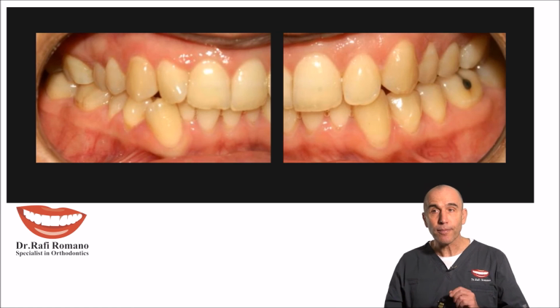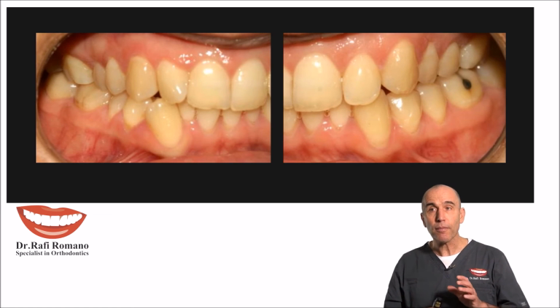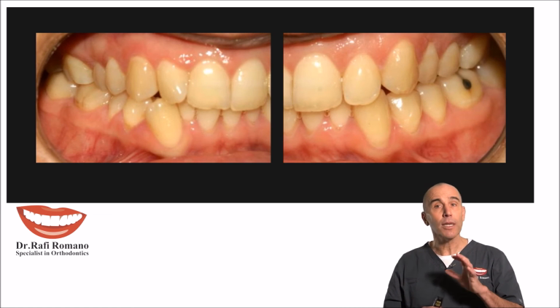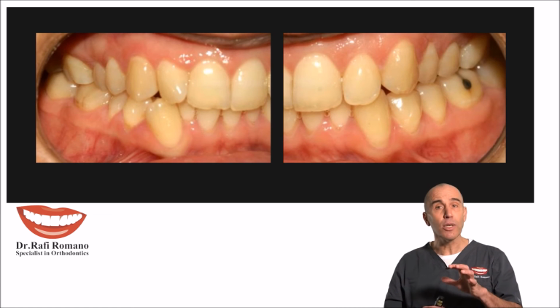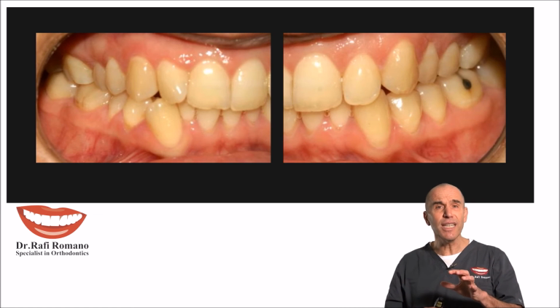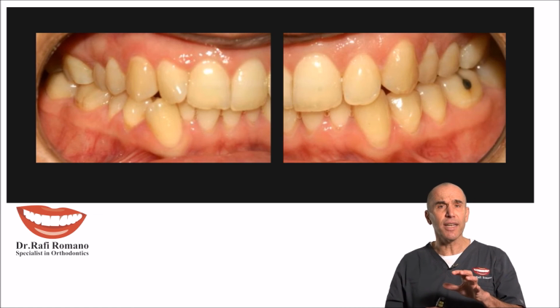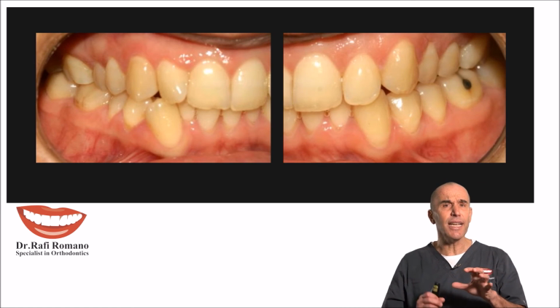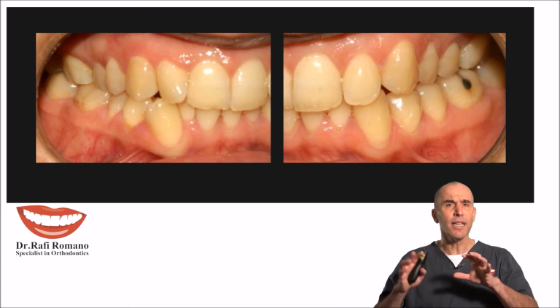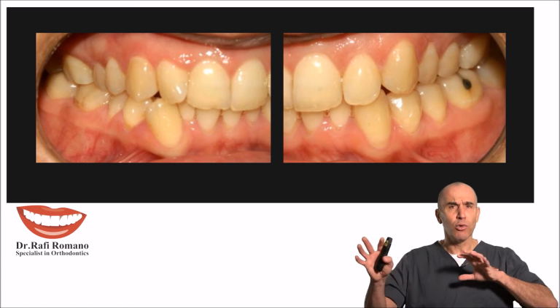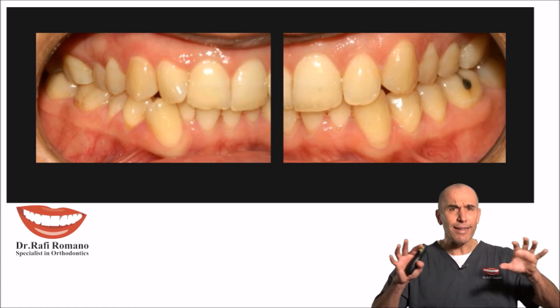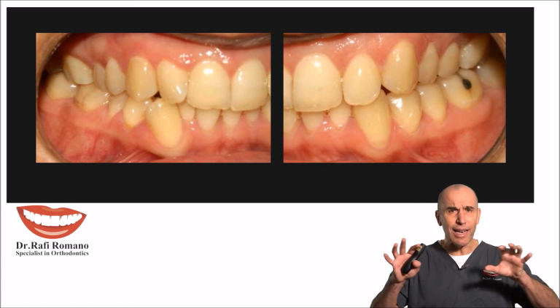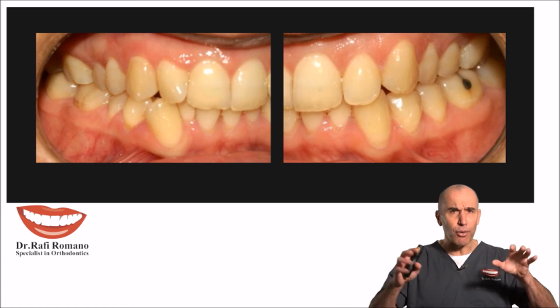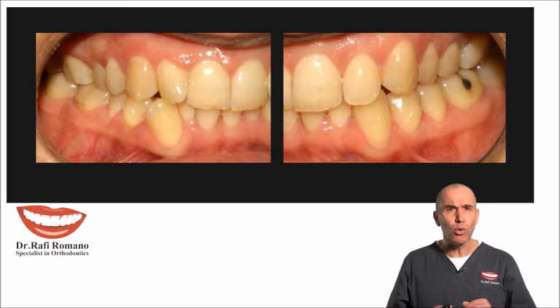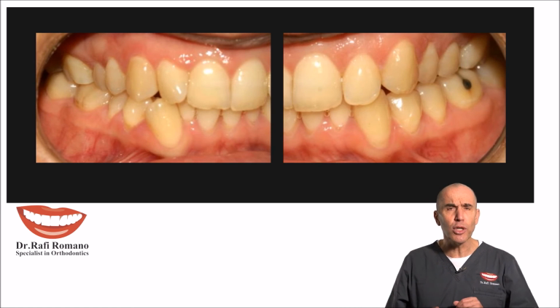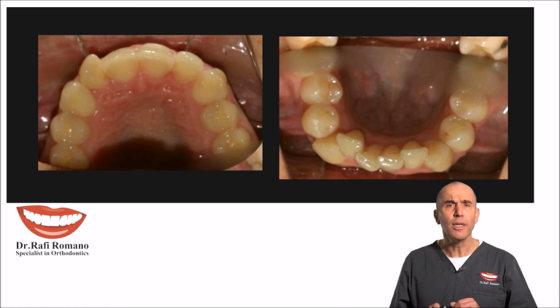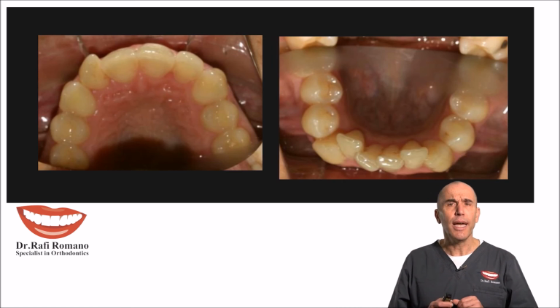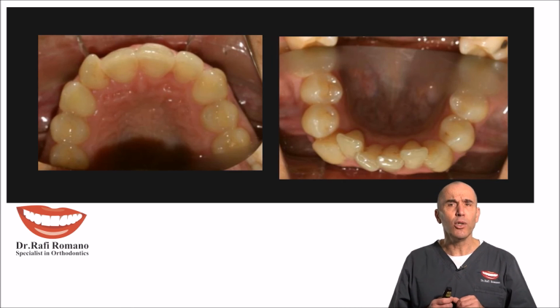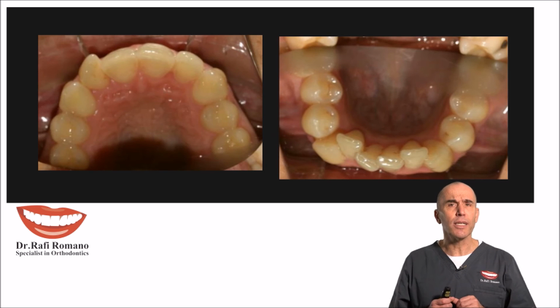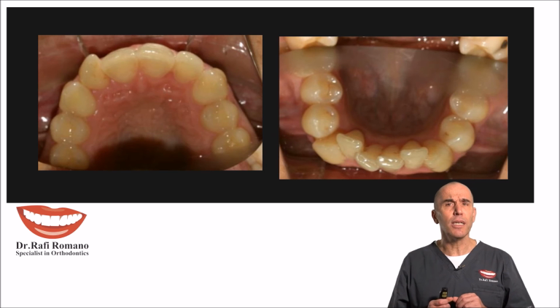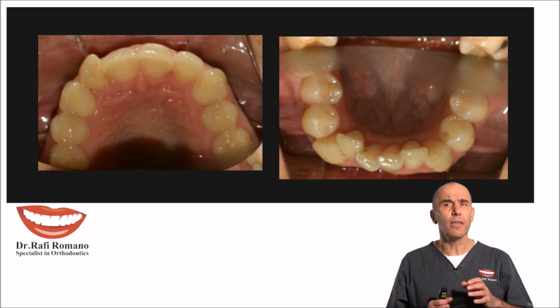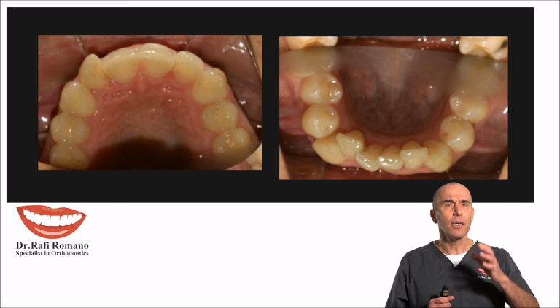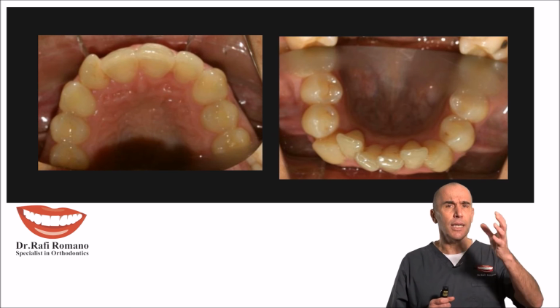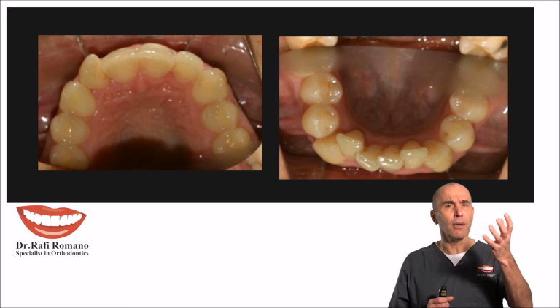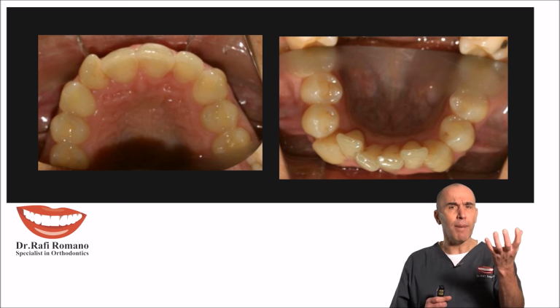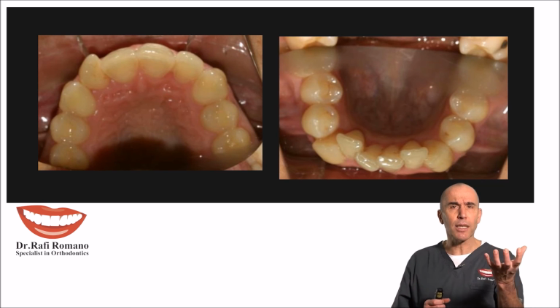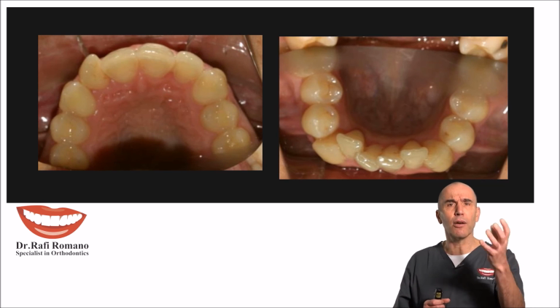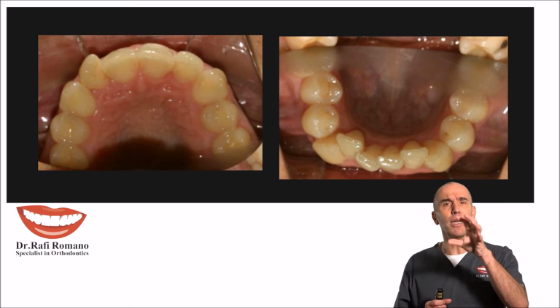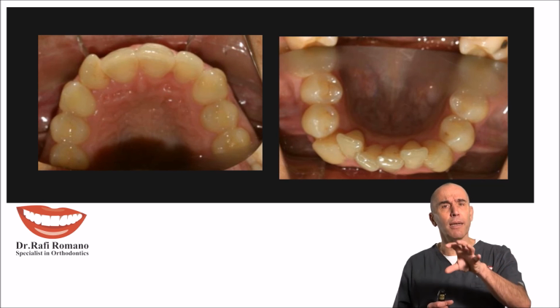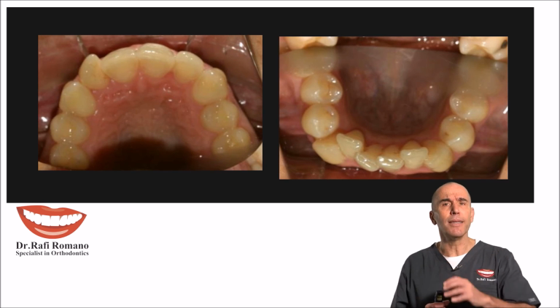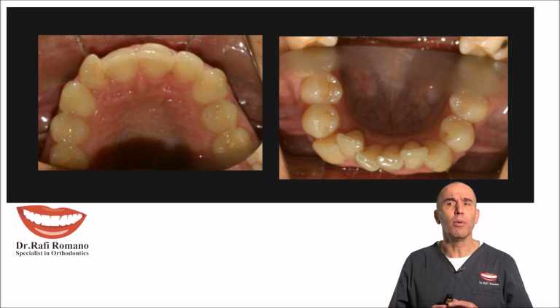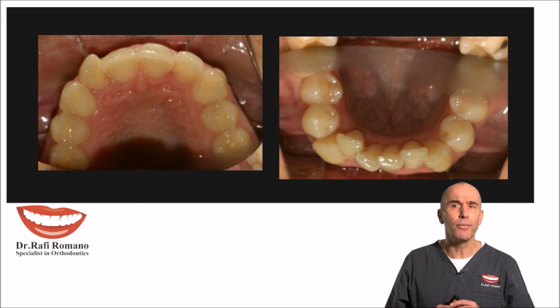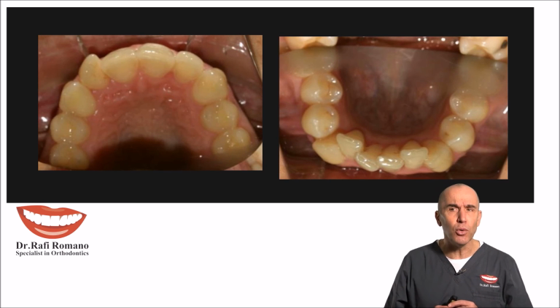You can see here the case — right and left occlusion — and you can see here in the maxillary and mandibular view.